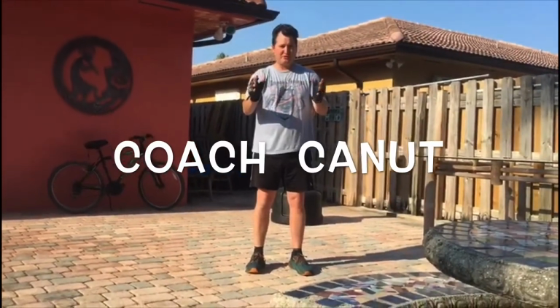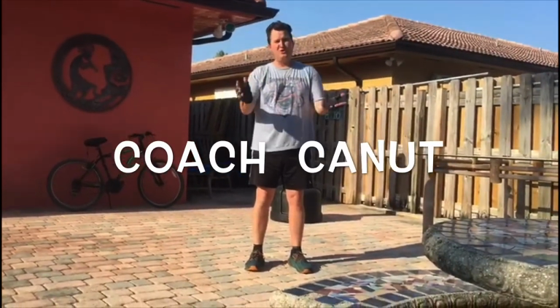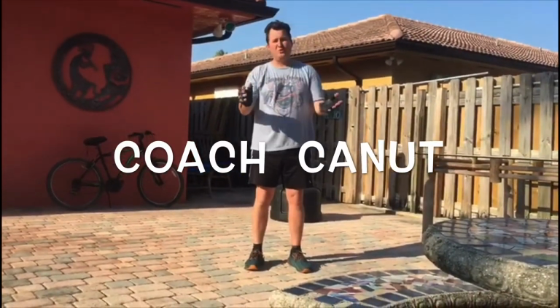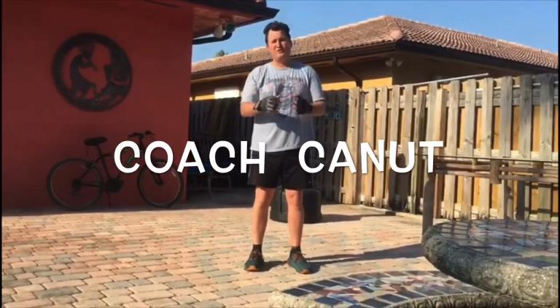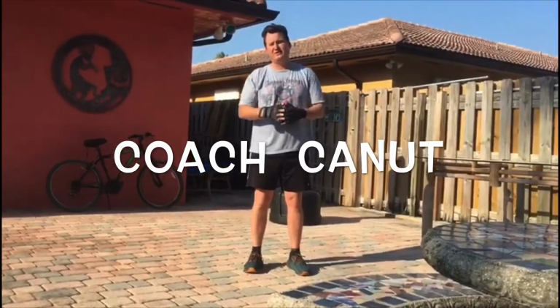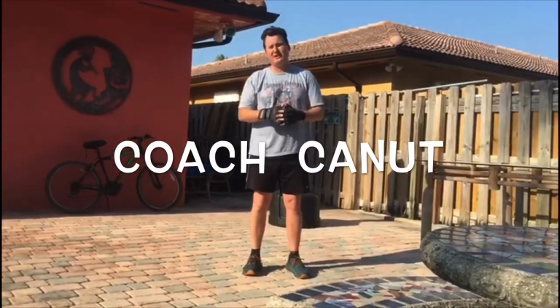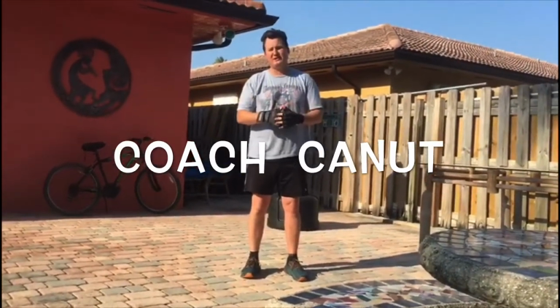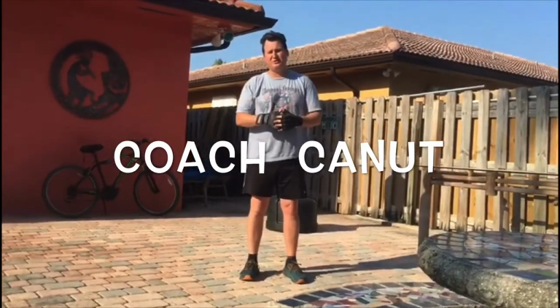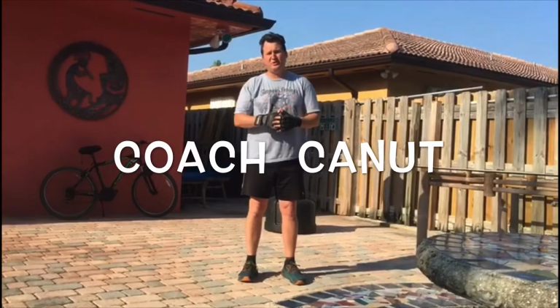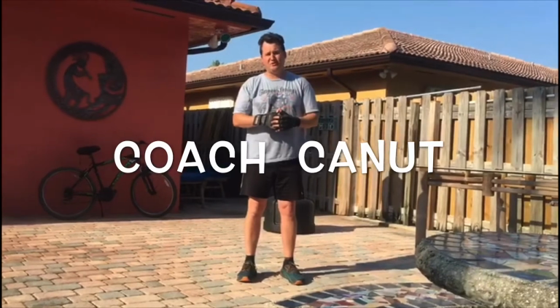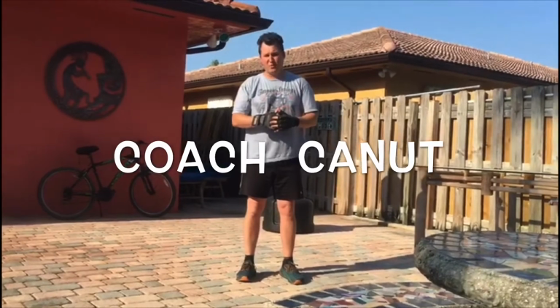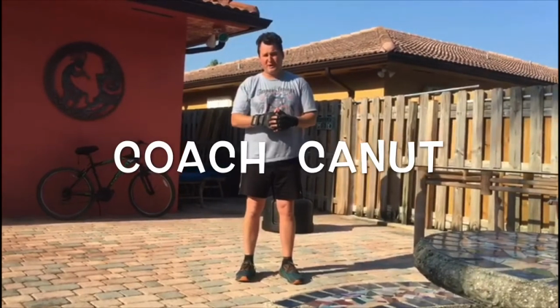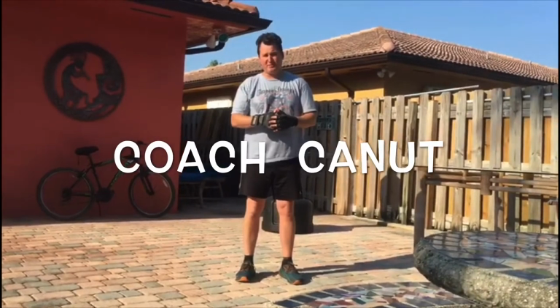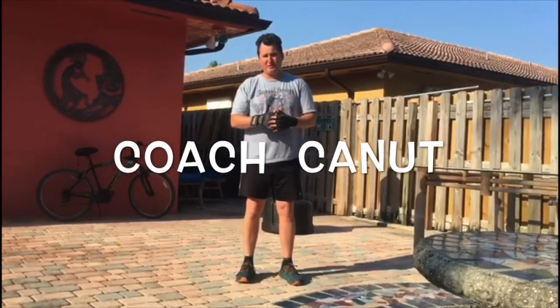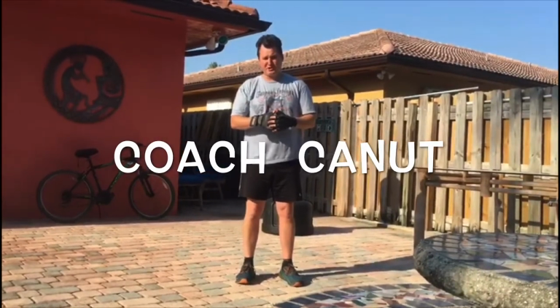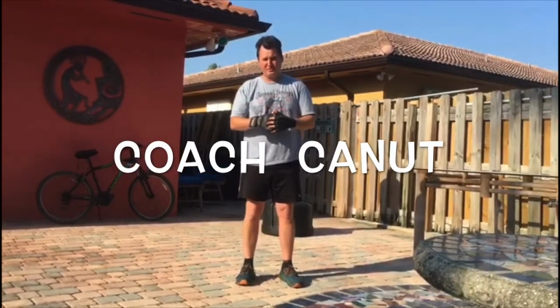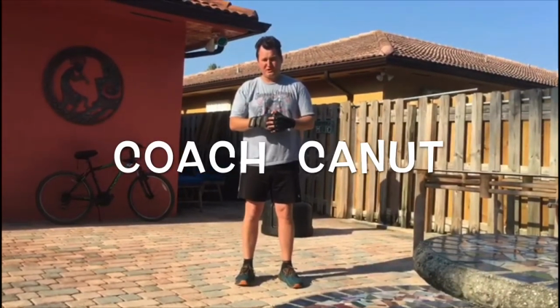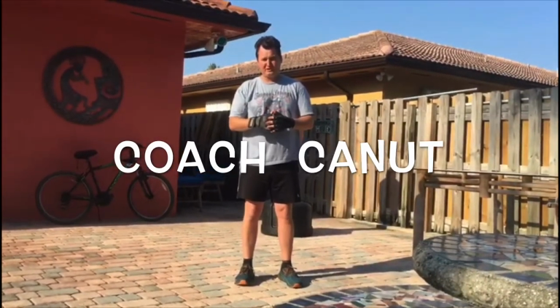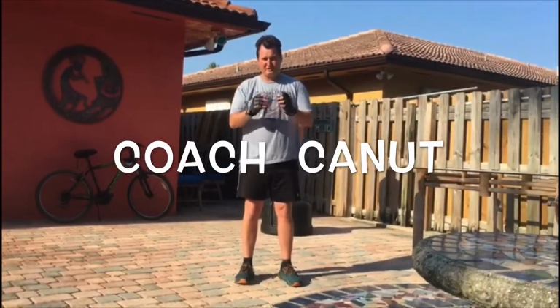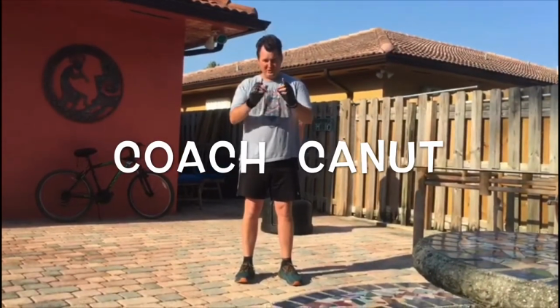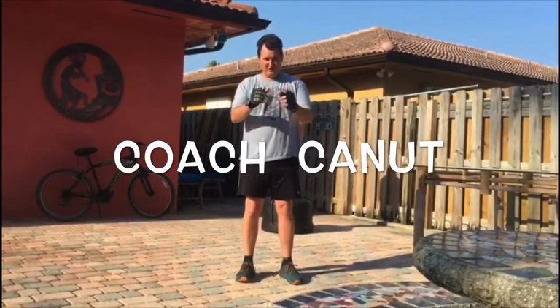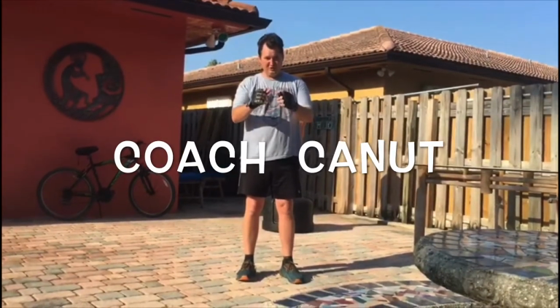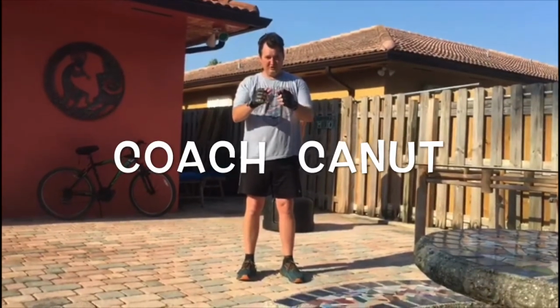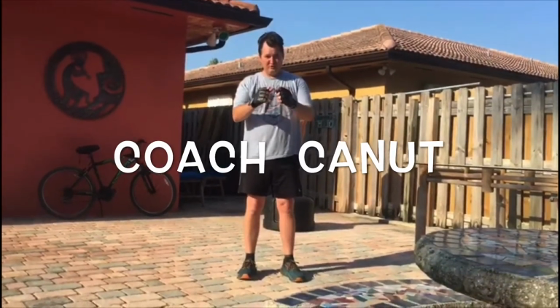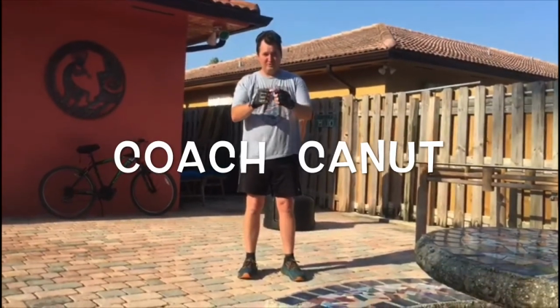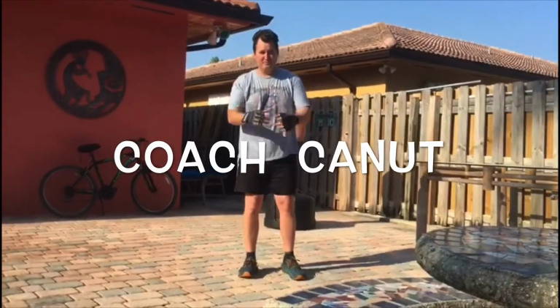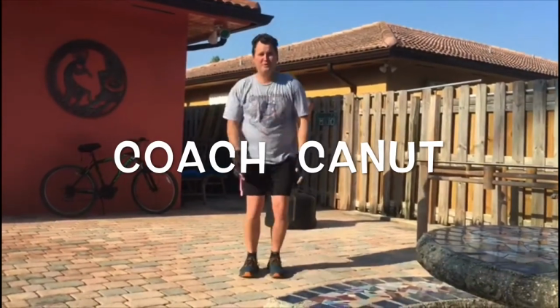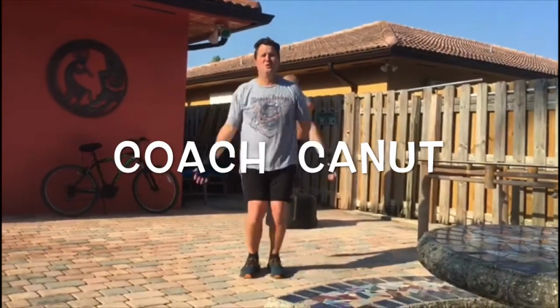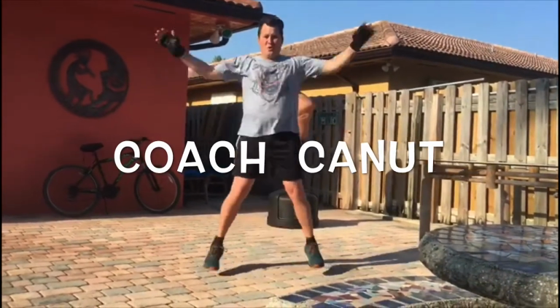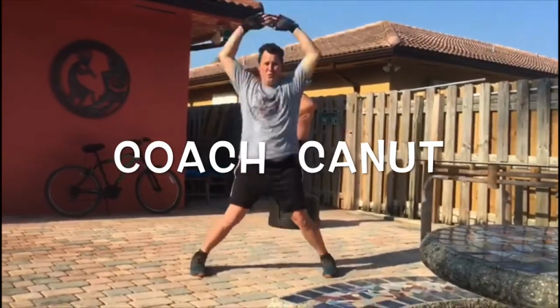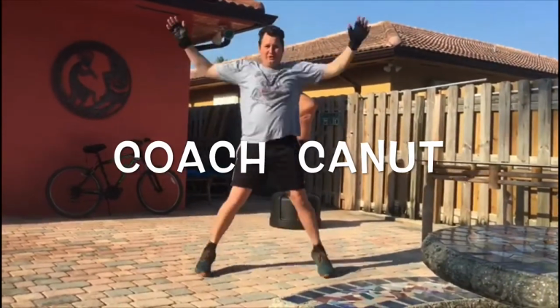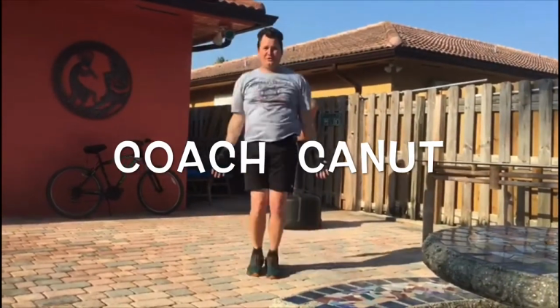One of the things I like to do for warming up are jumping jacks. You know this one — one, two, three.